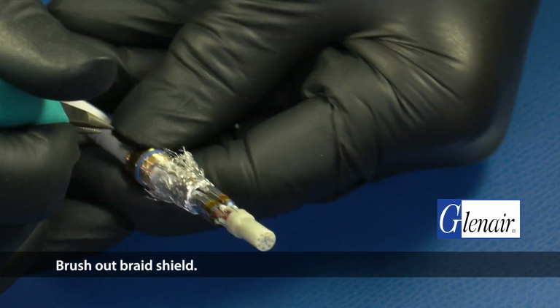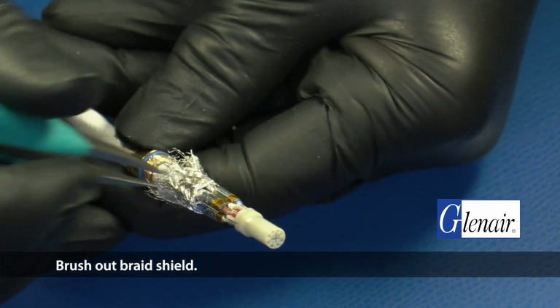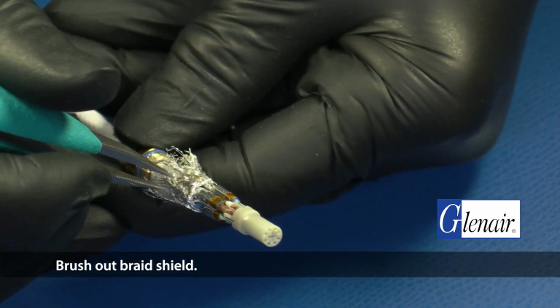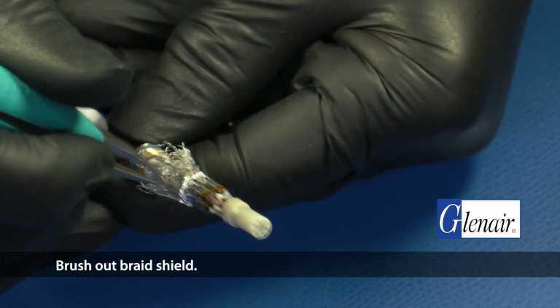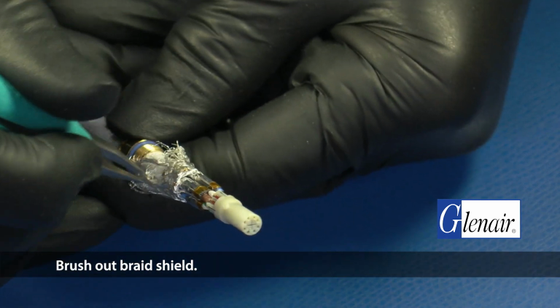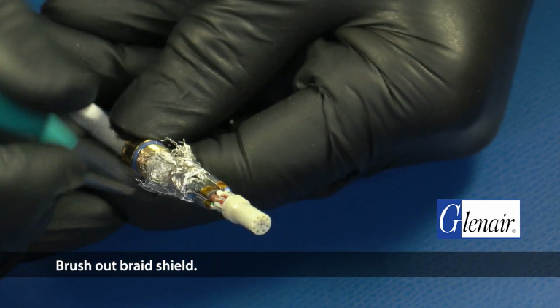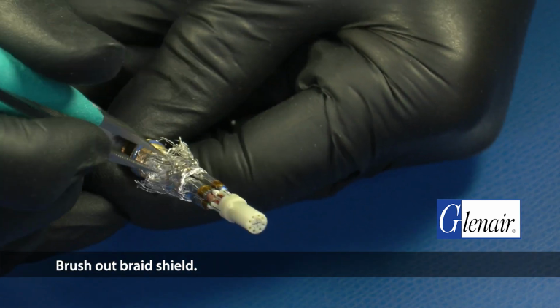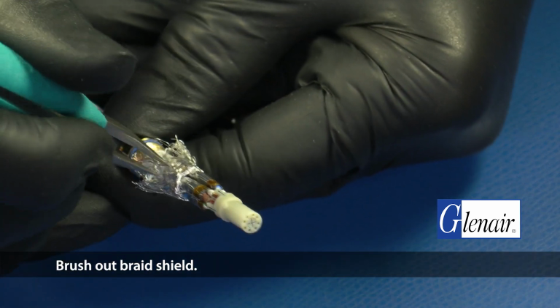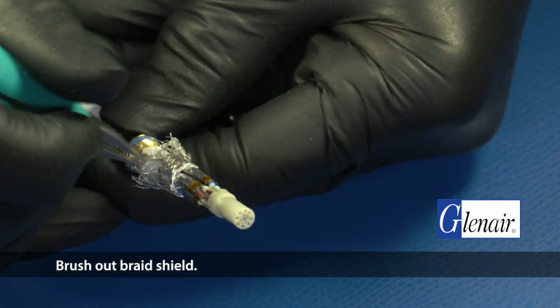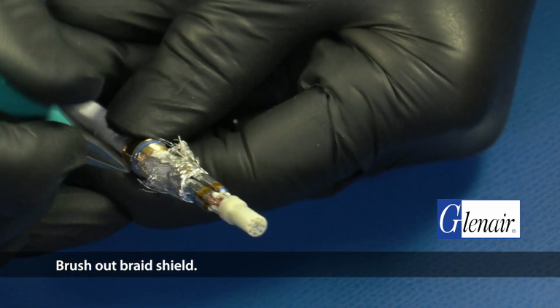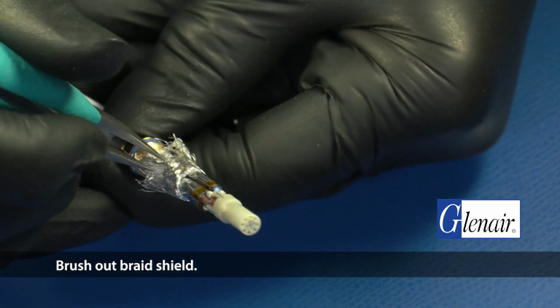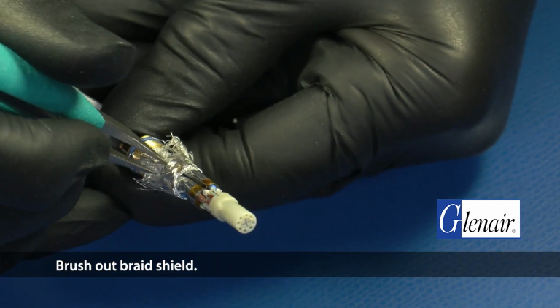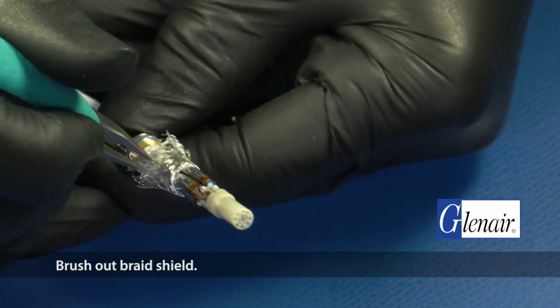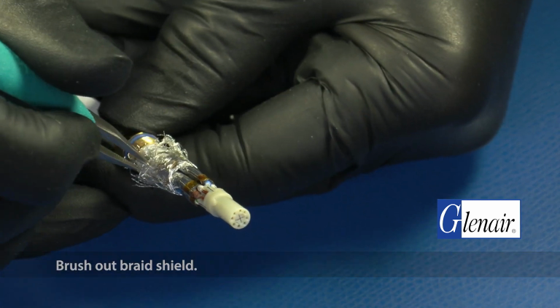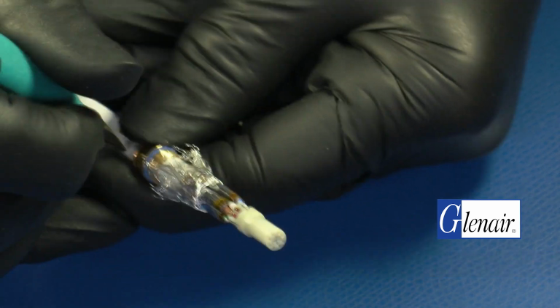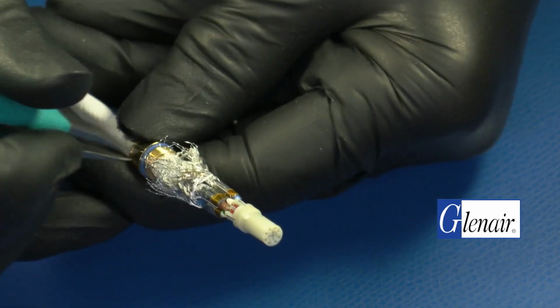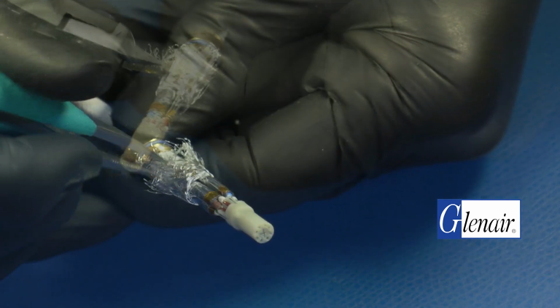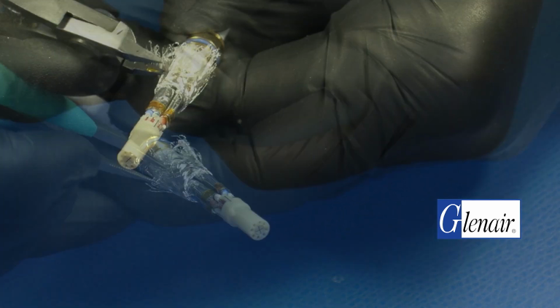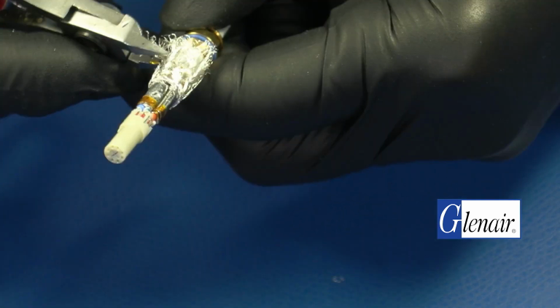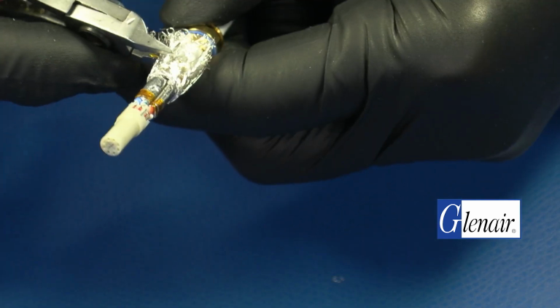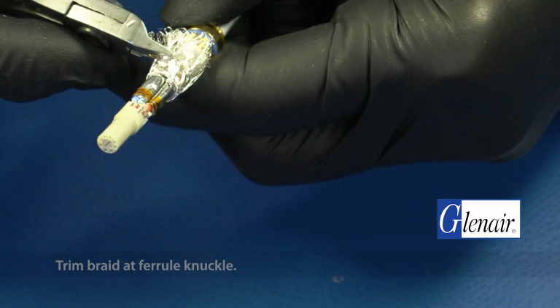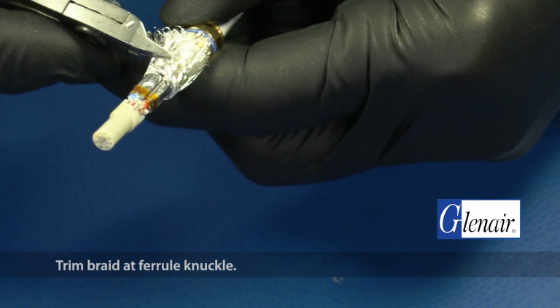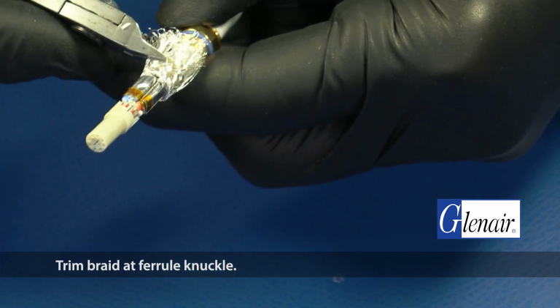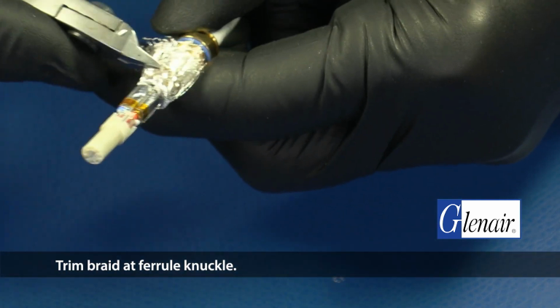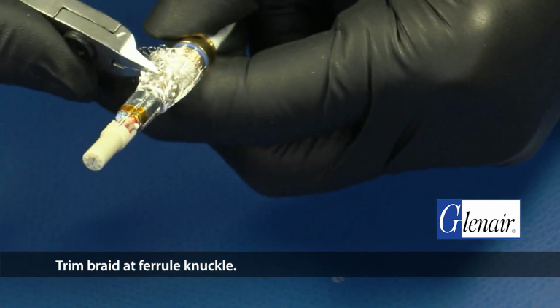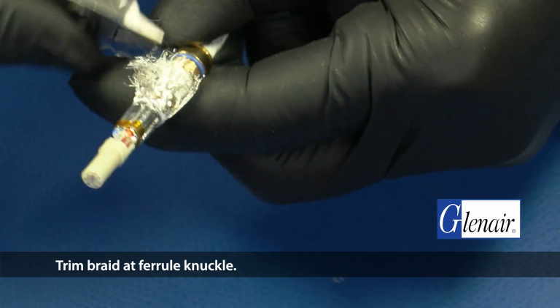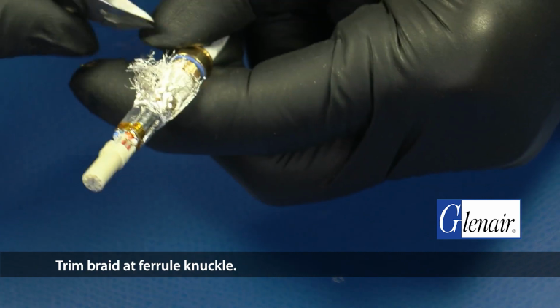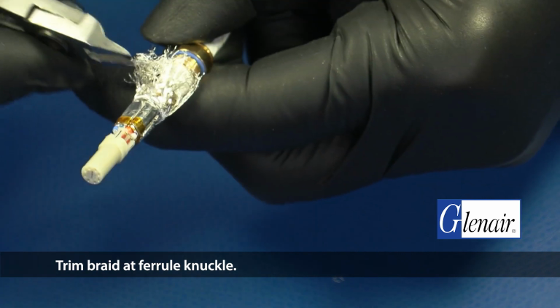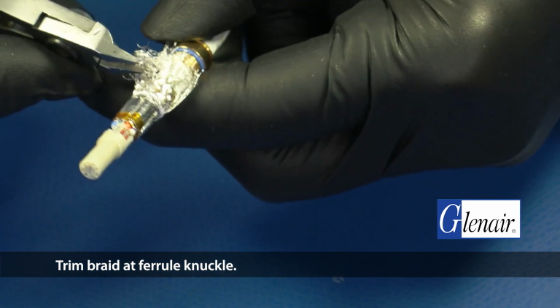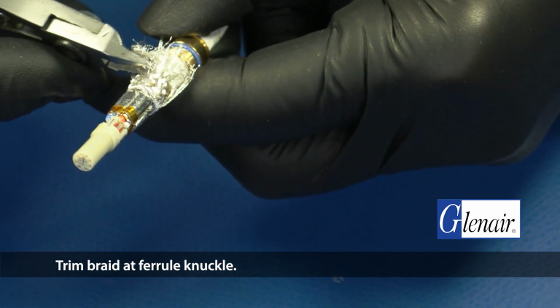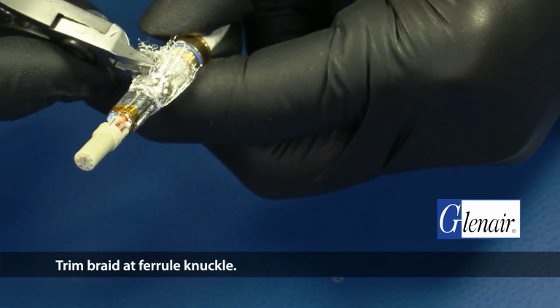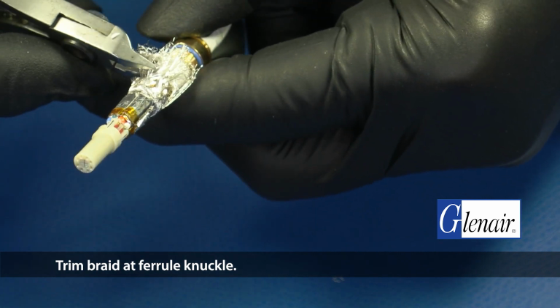Brush out the braid shield. Trim the braid at the ferrule knuckle.